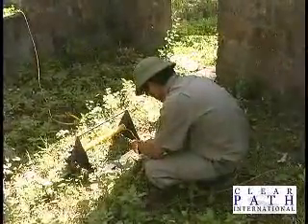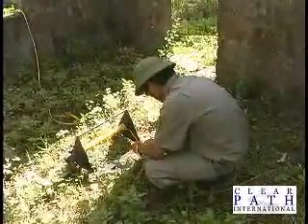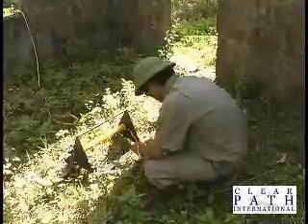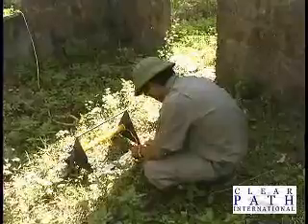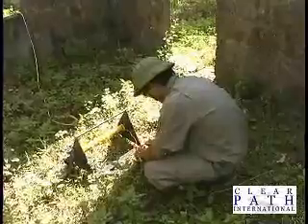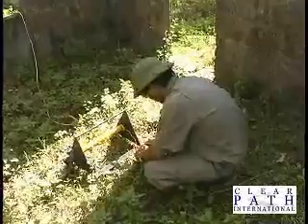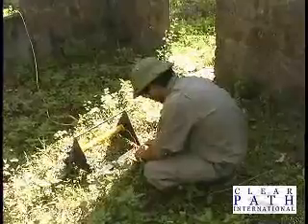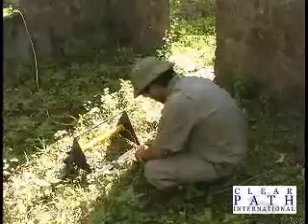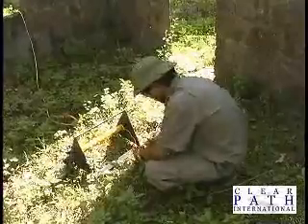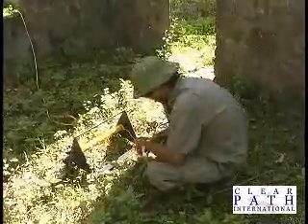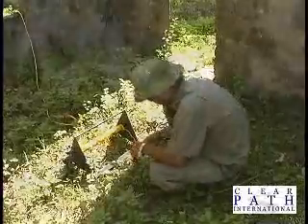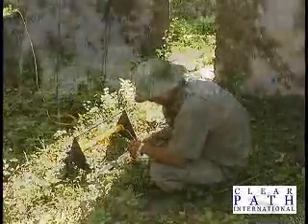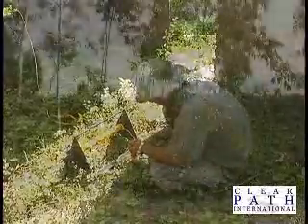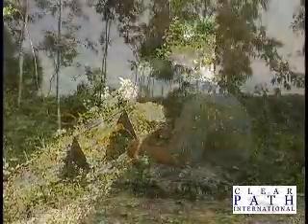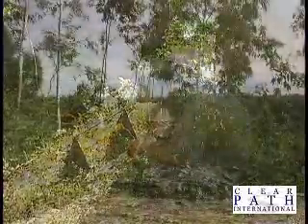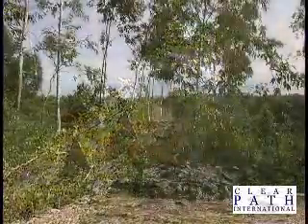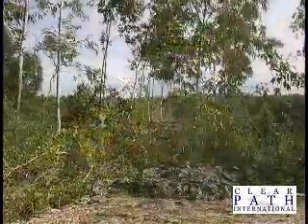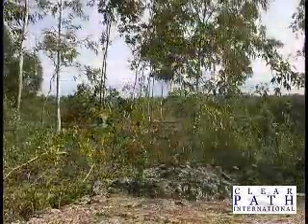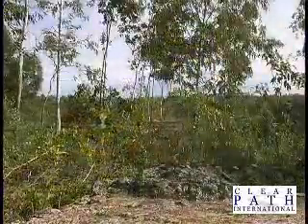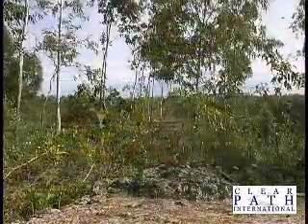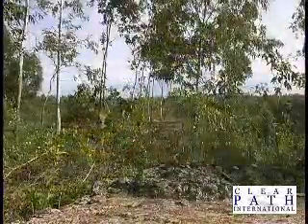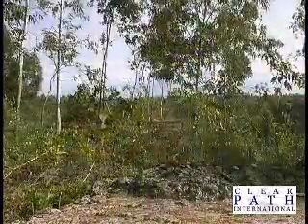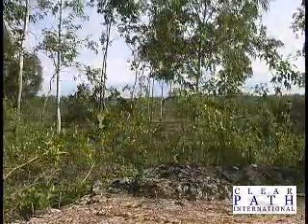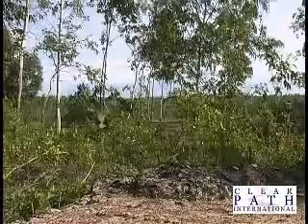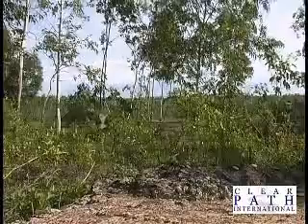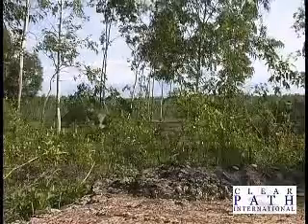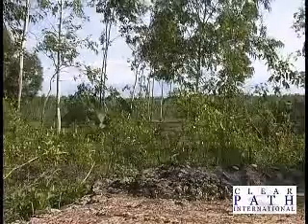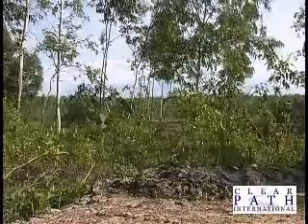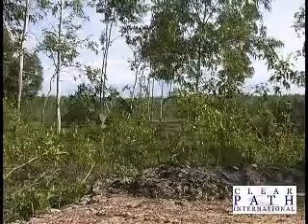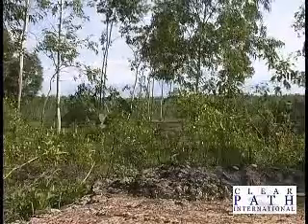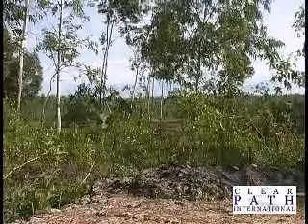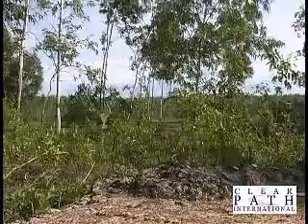Finally, the explosion, and the once silent killer is no longer a threat to the people of Vietnam.